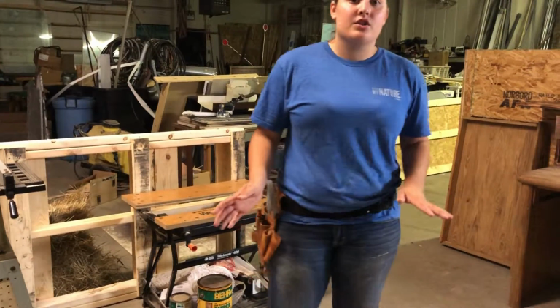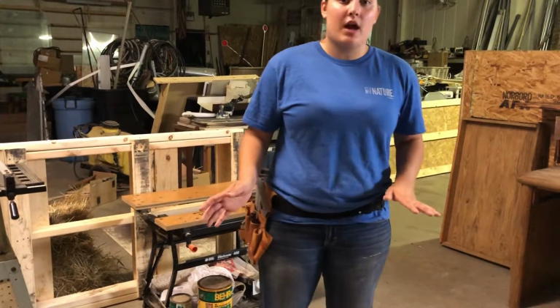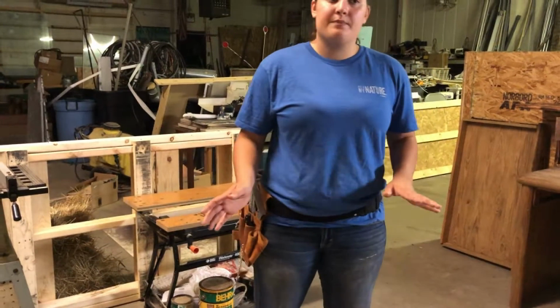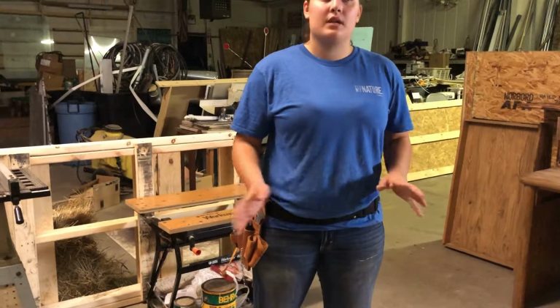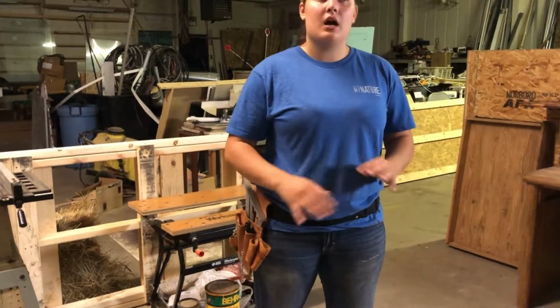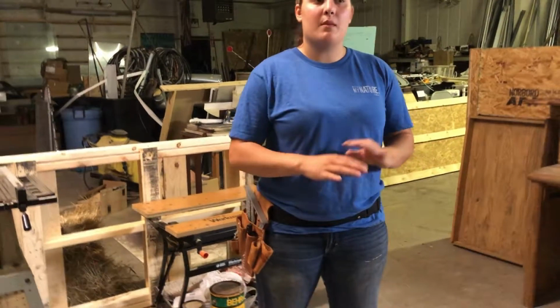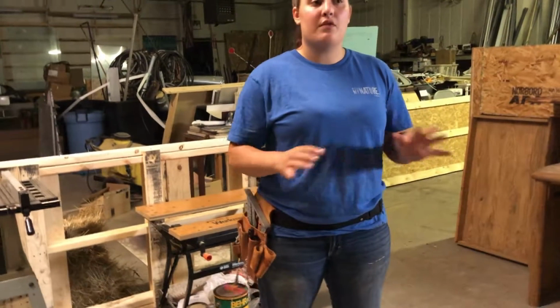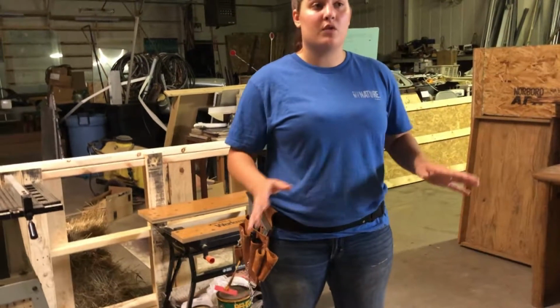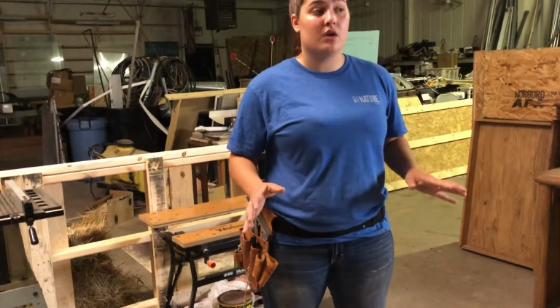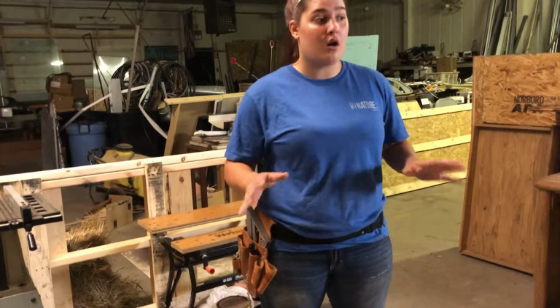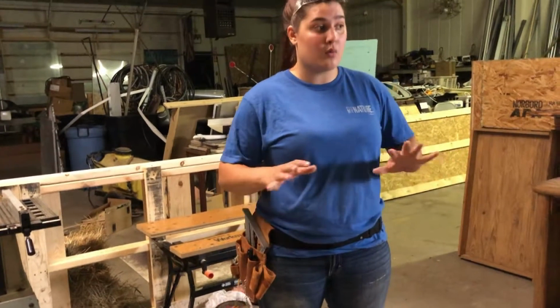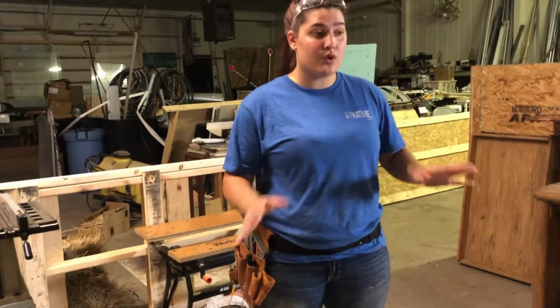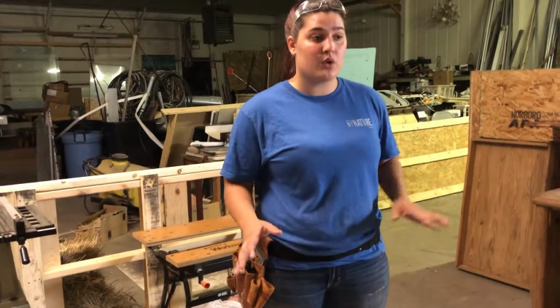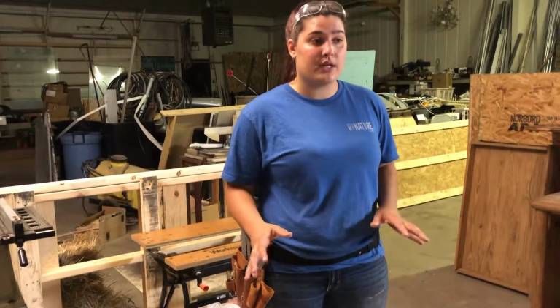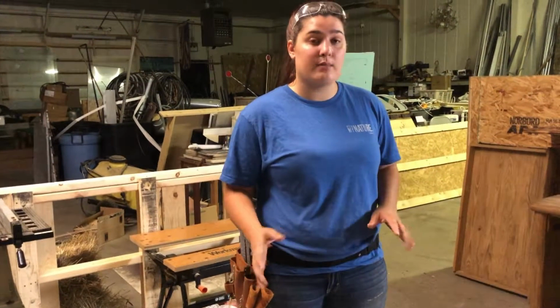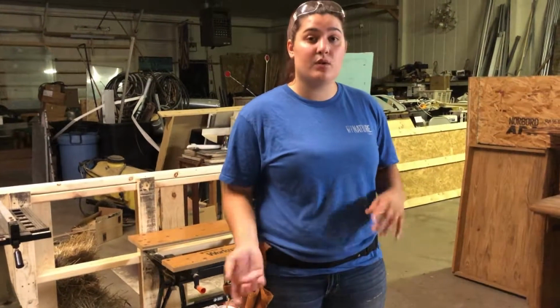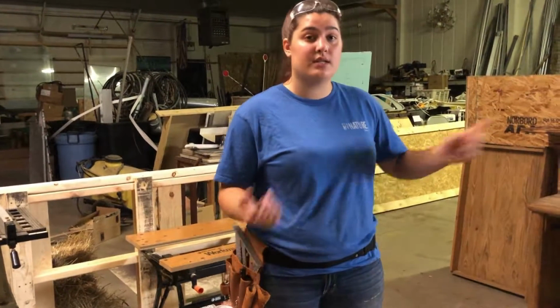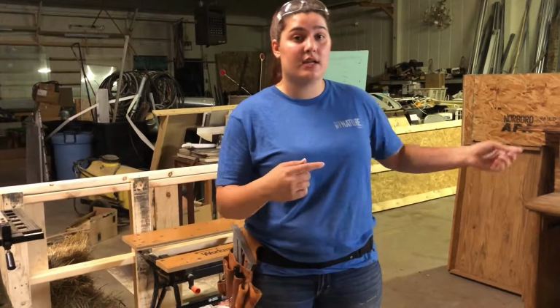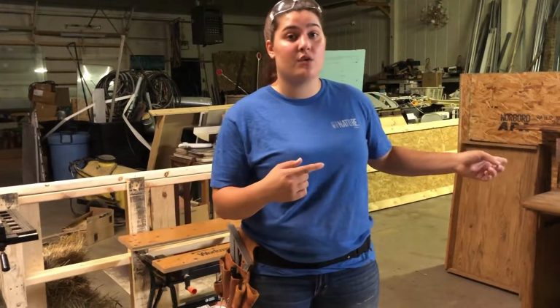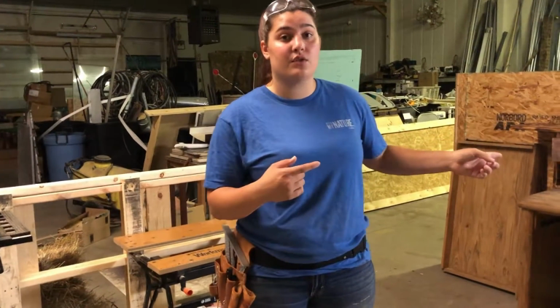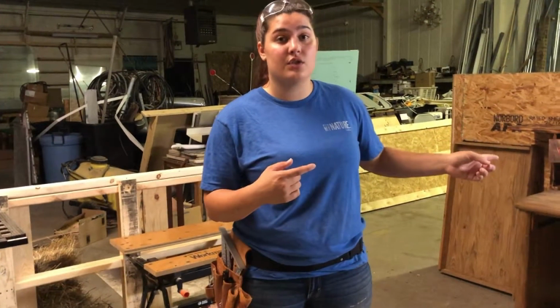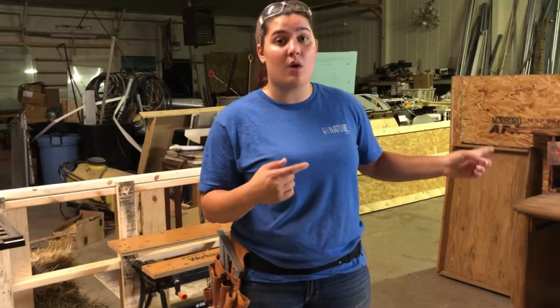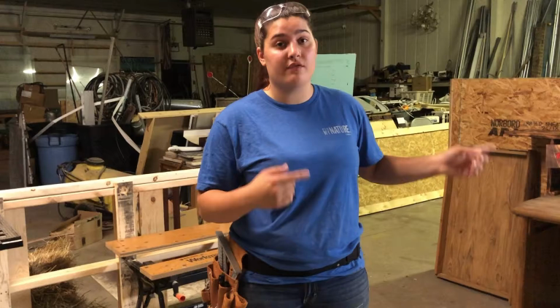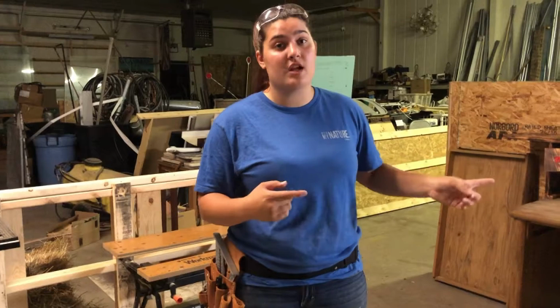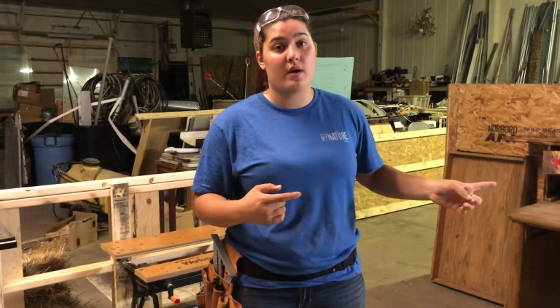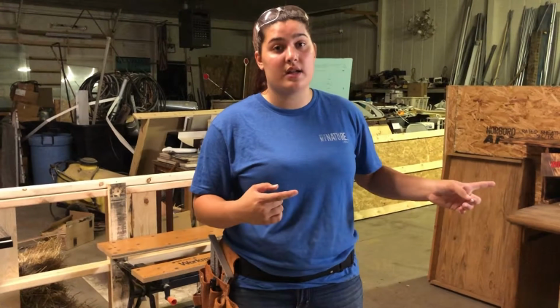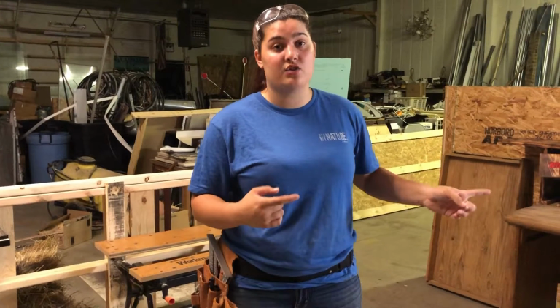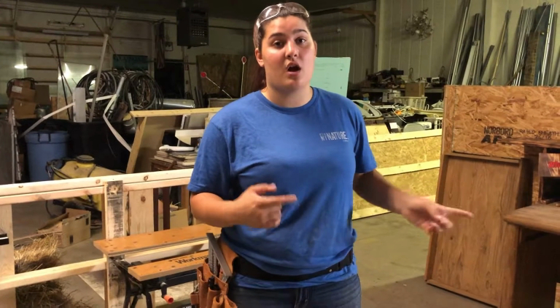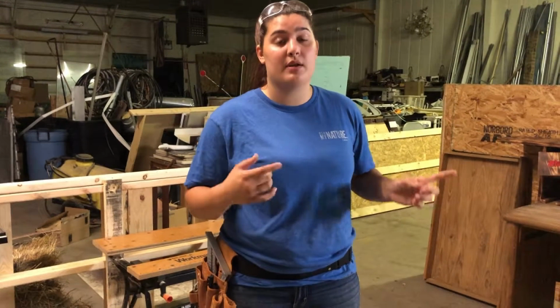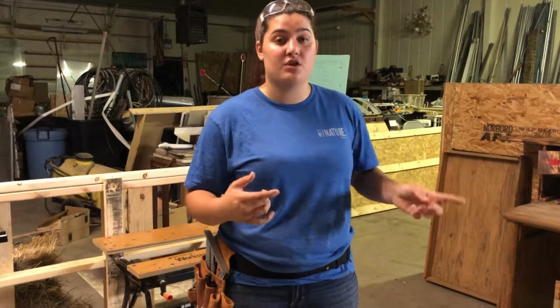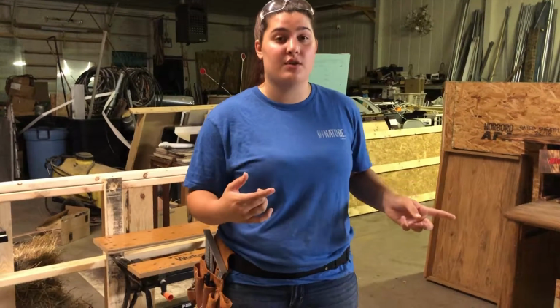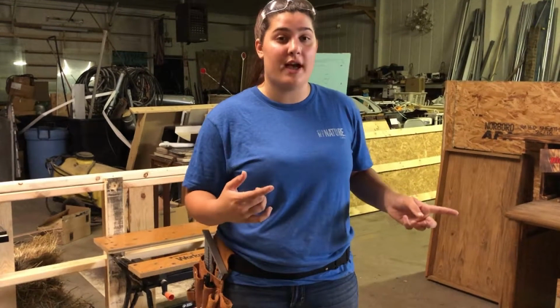That's our shop for our woodworking. We're gonna take it over to our video editing shop and show you that.